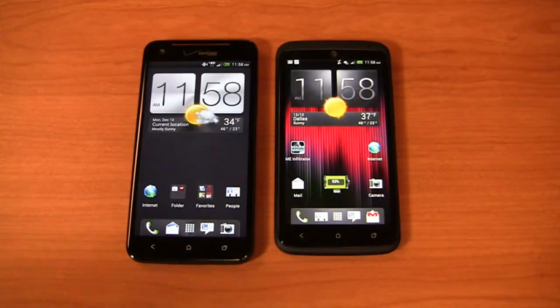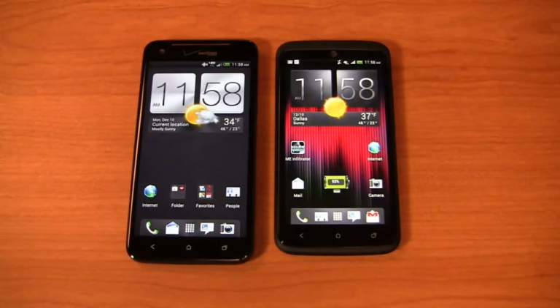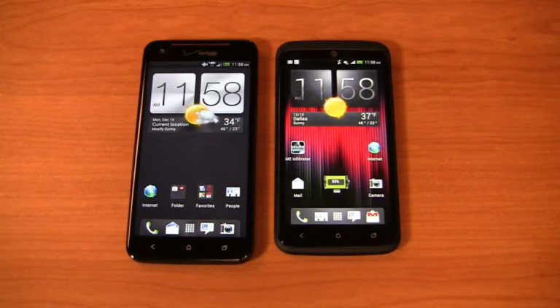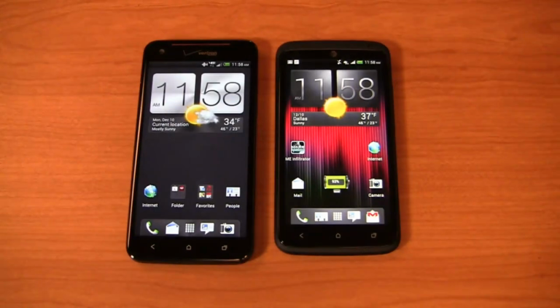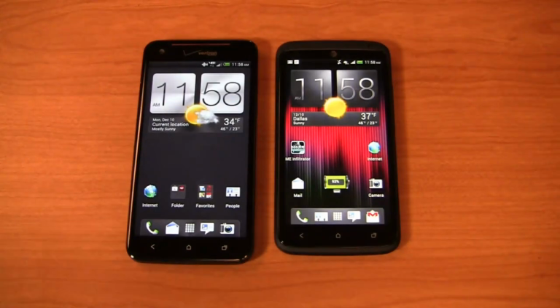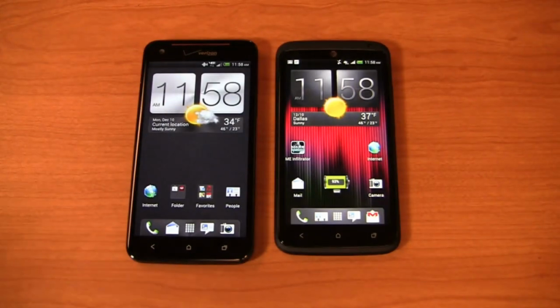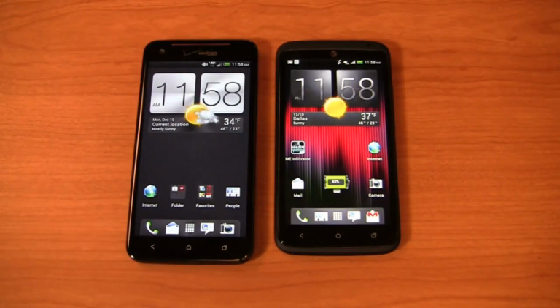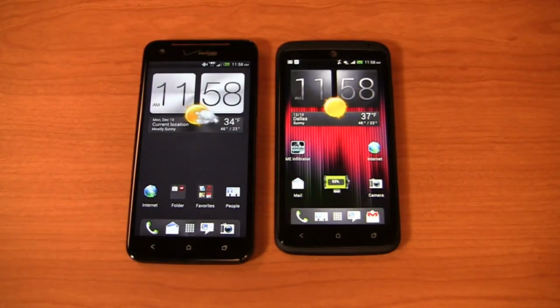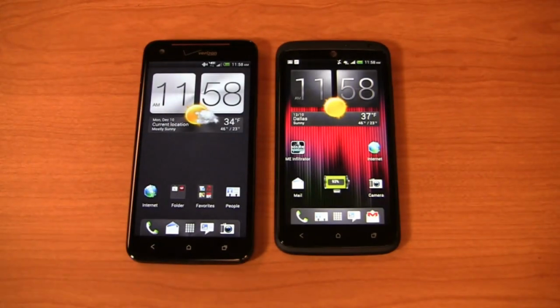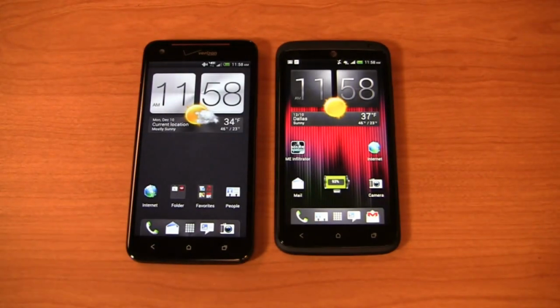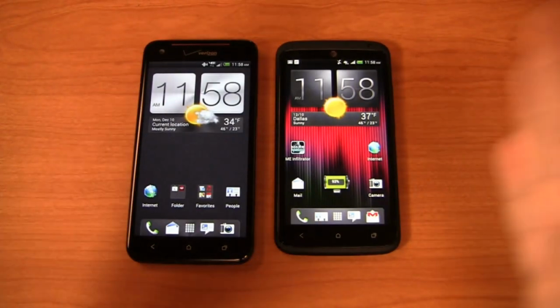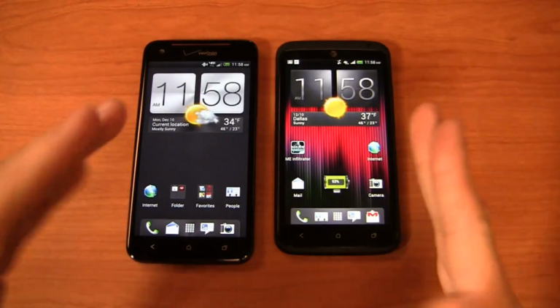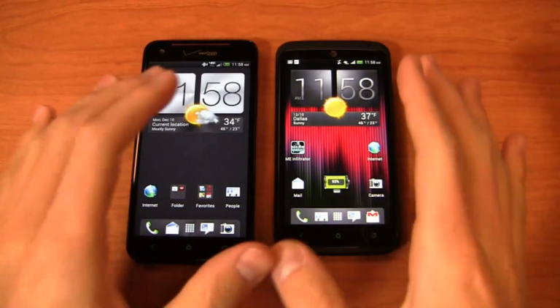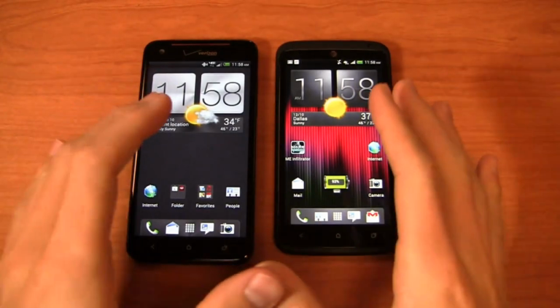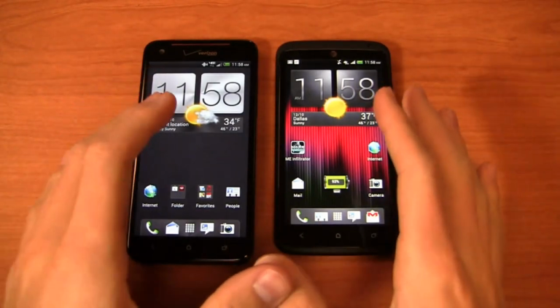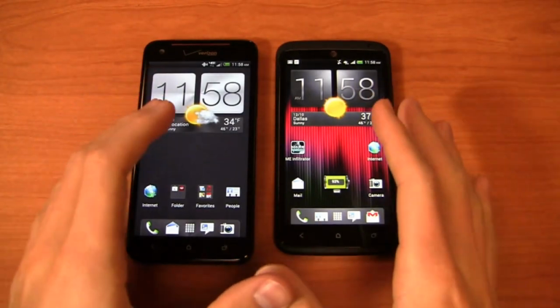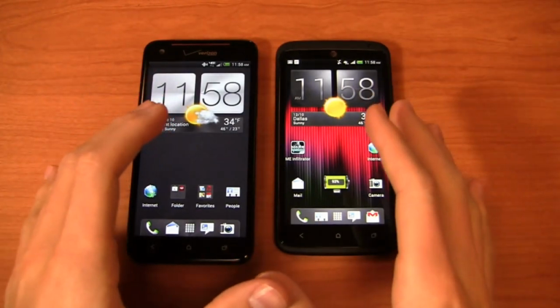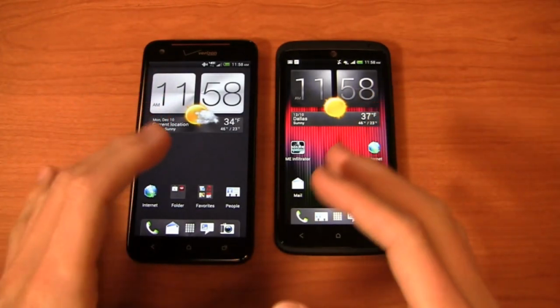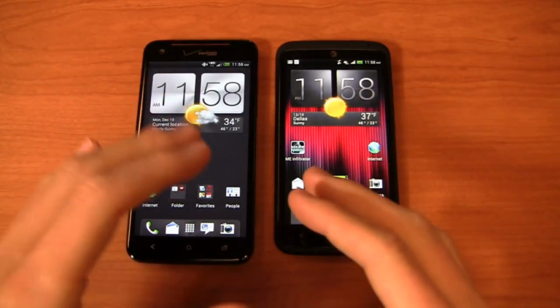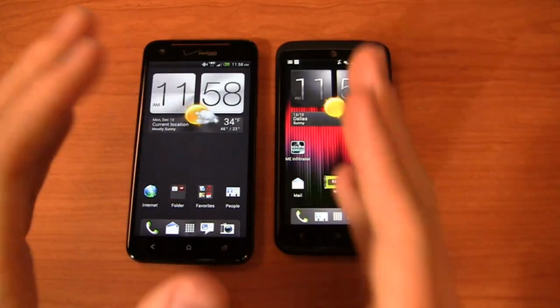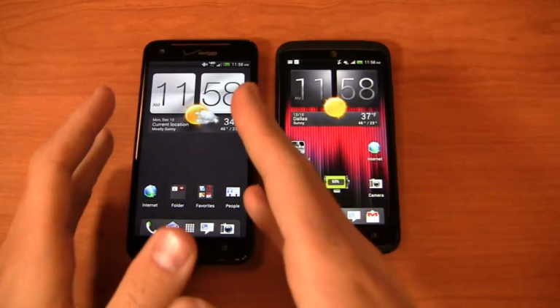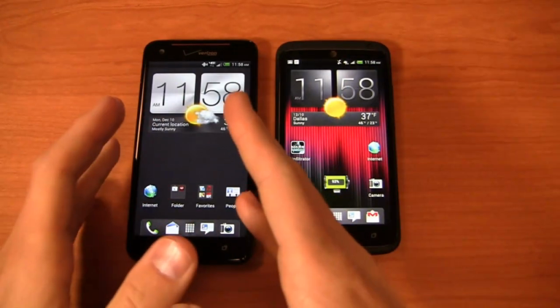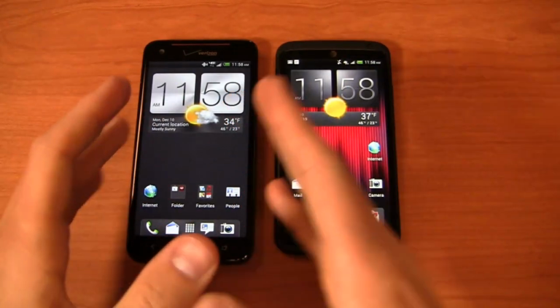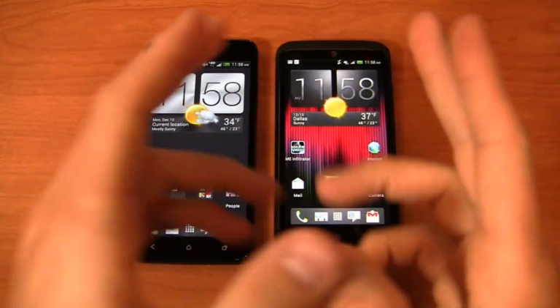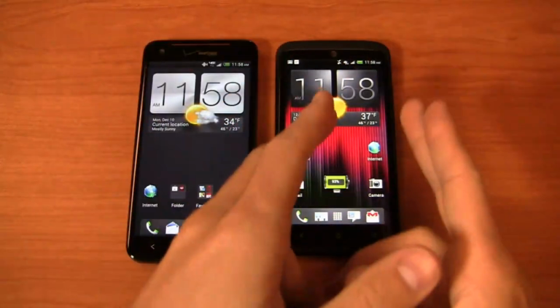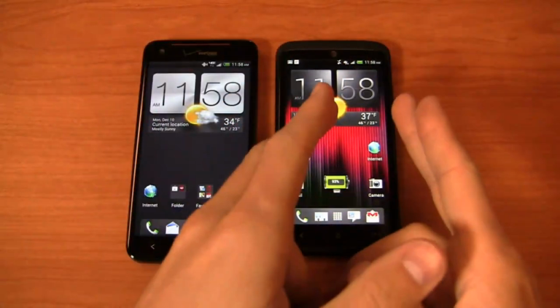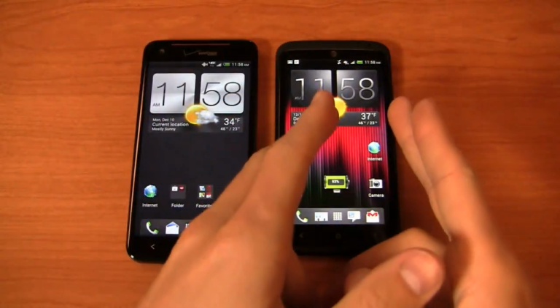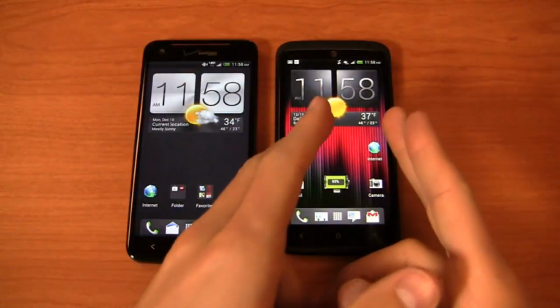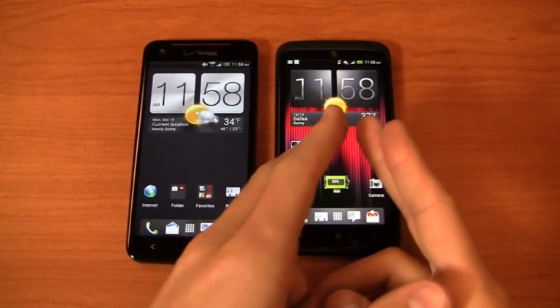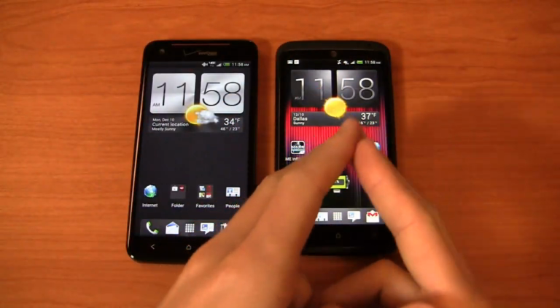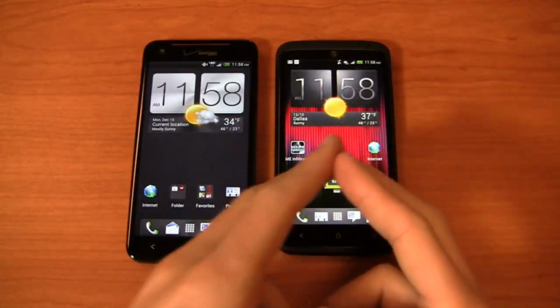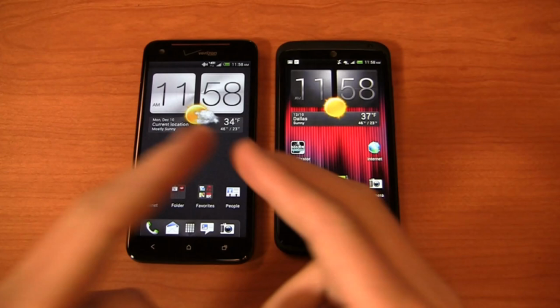It's part 2 of a dogfight battle between two awesome HTC devices — one on Verizon and one on AT&T.